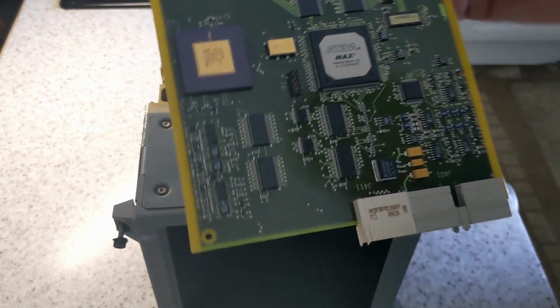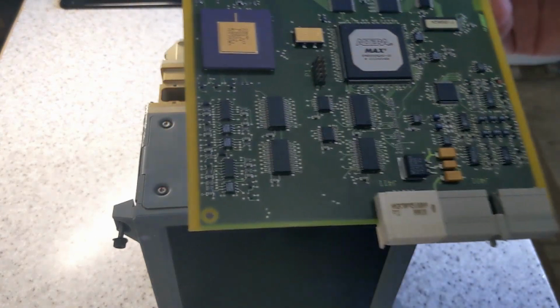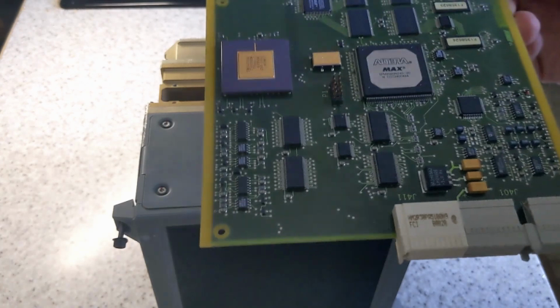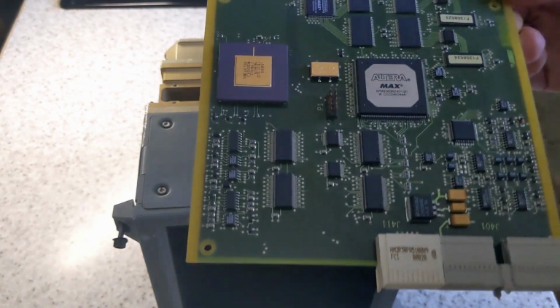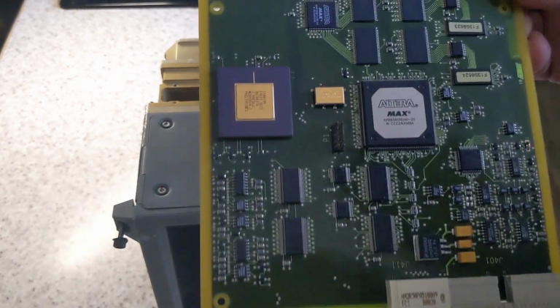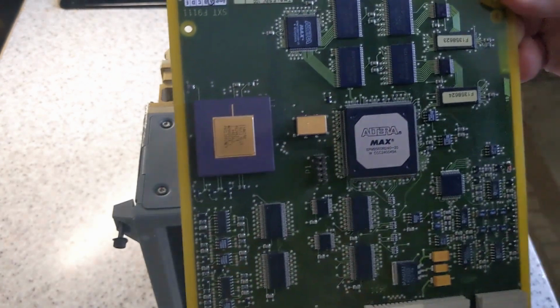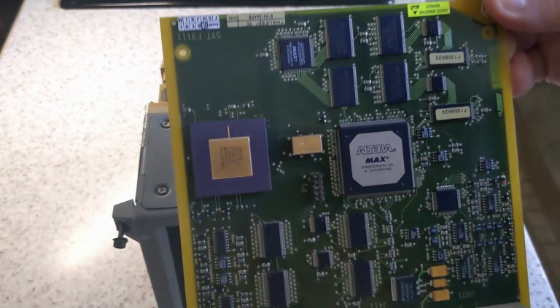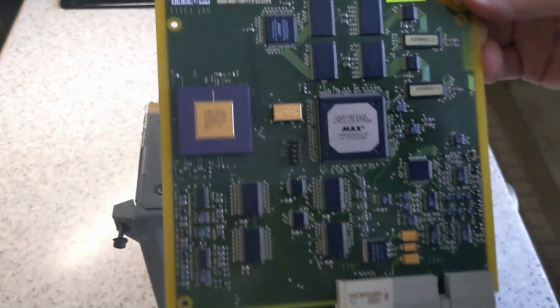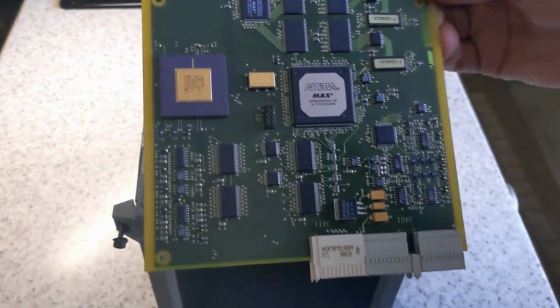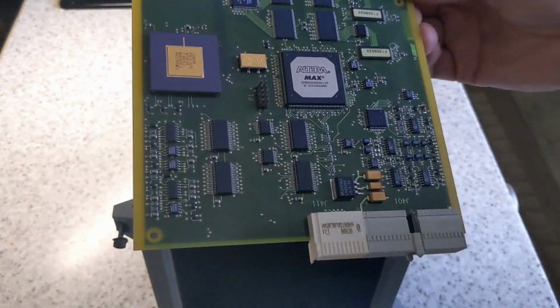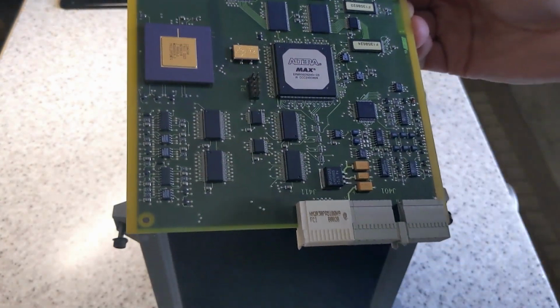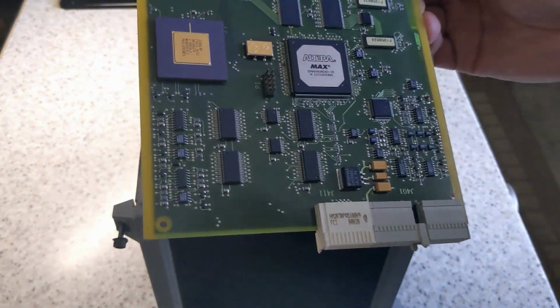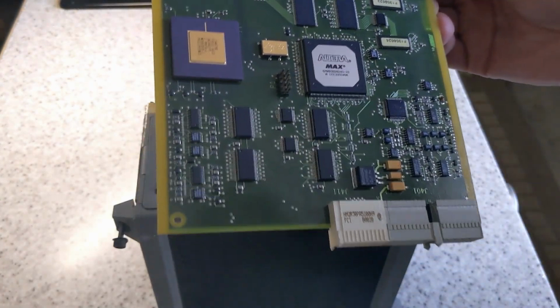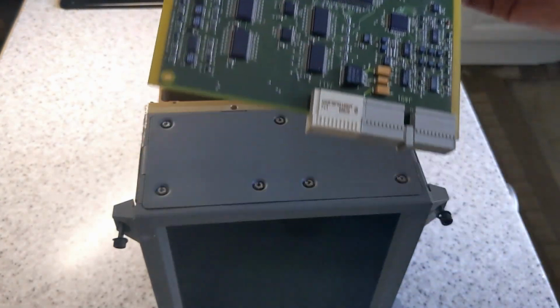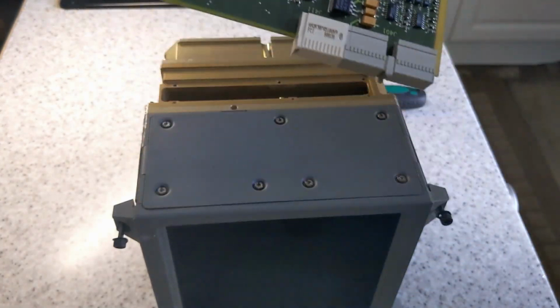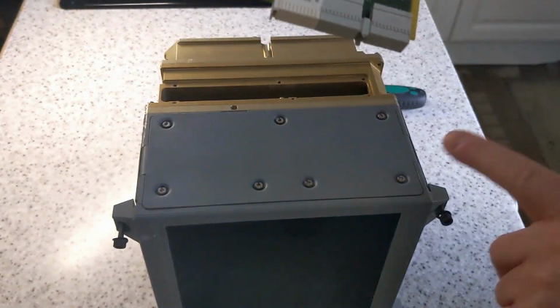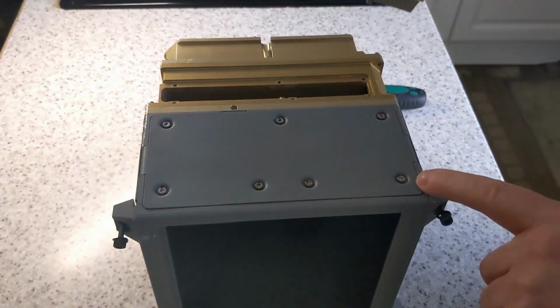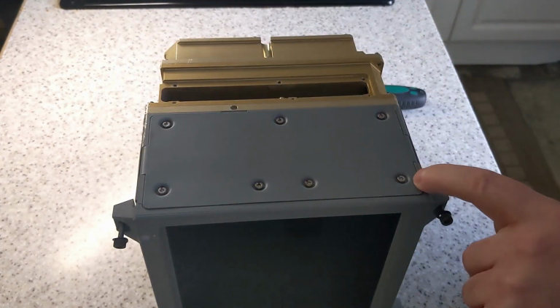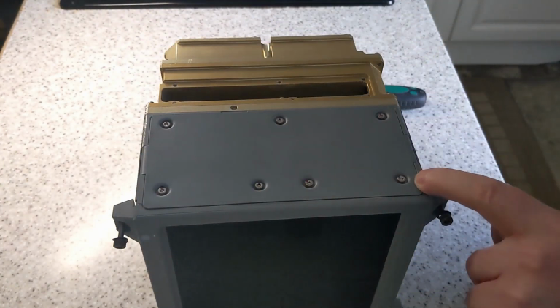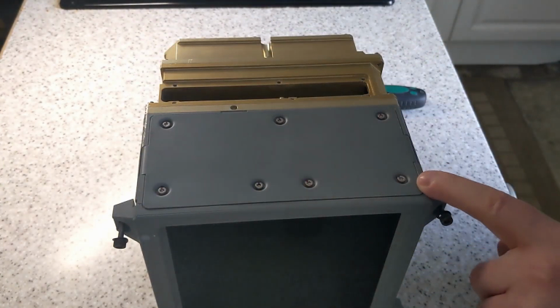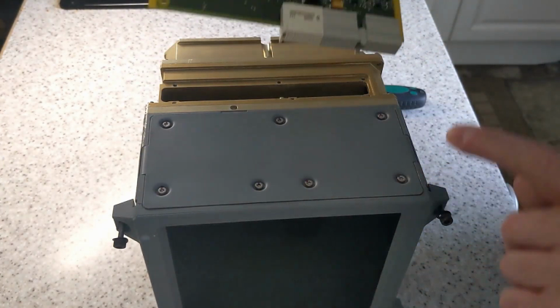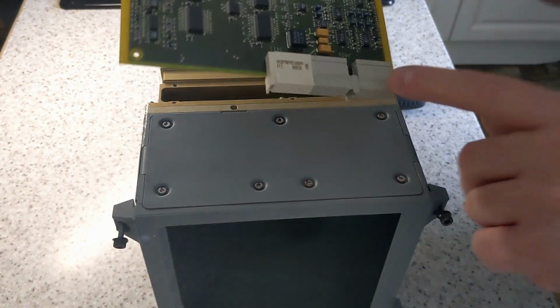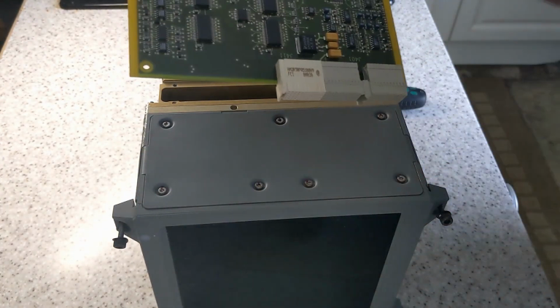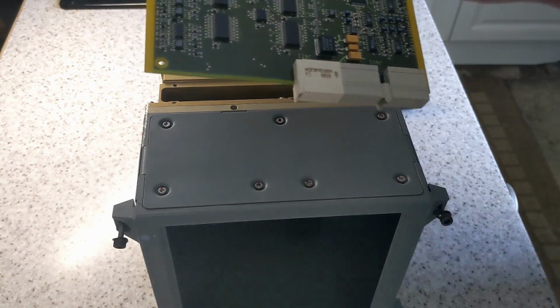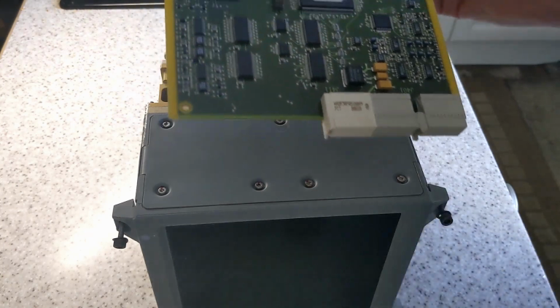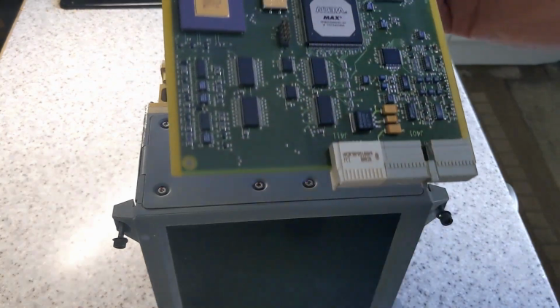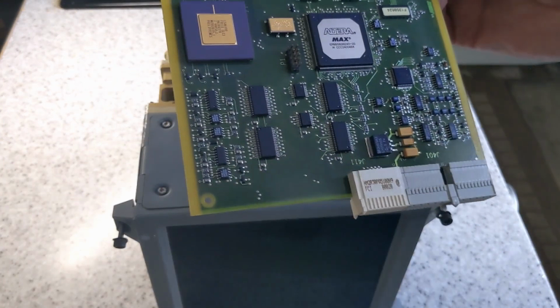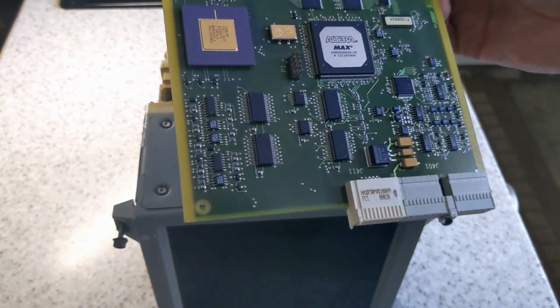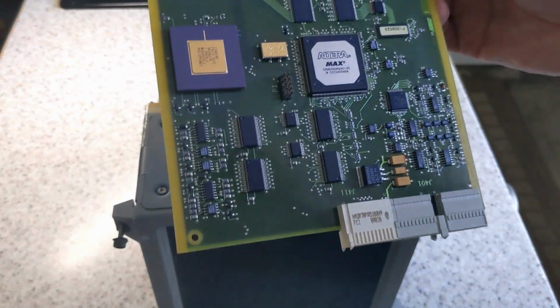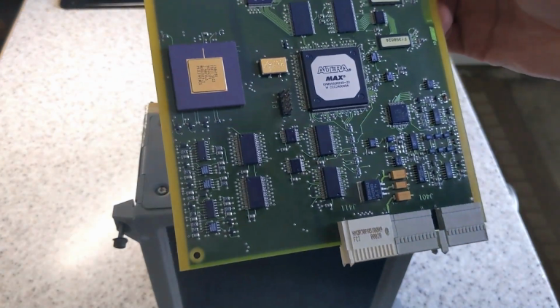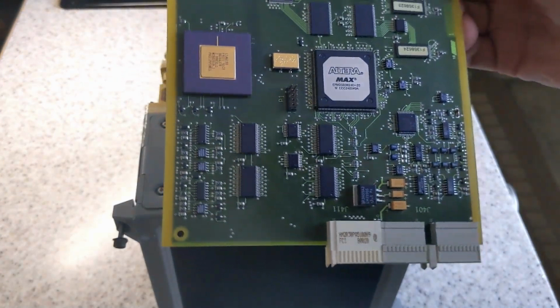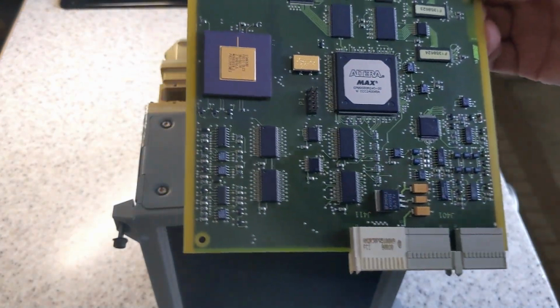This must be an option board or something. This might be a standard chassis and they just put a different option board in depending on what it's going to be used for.